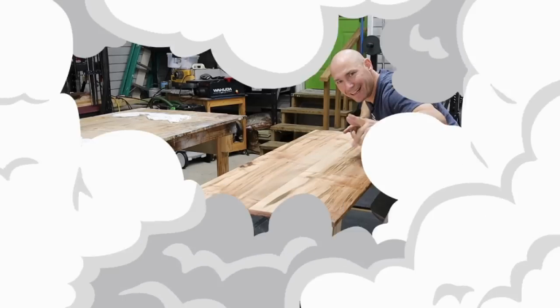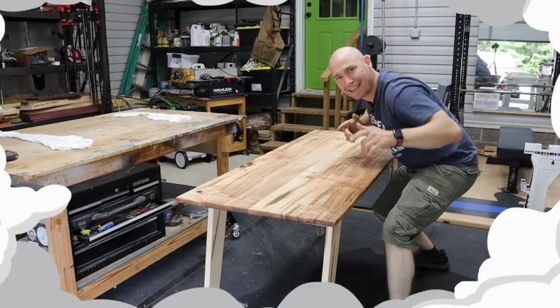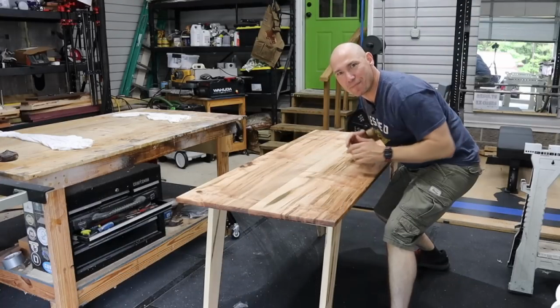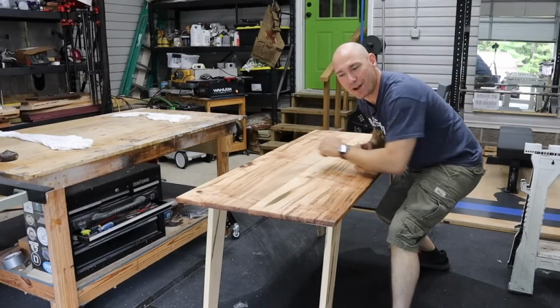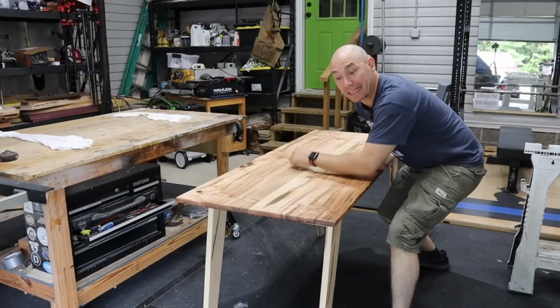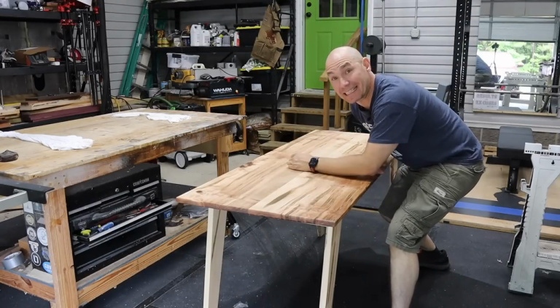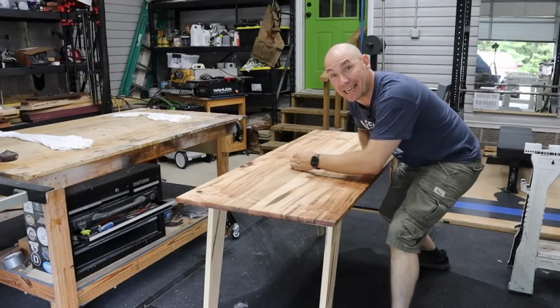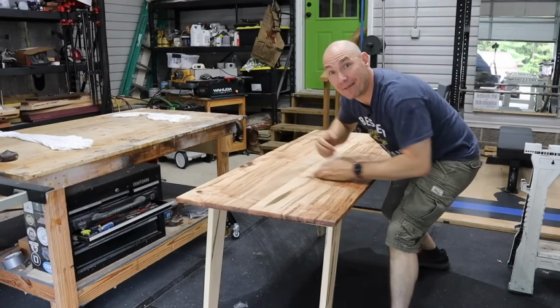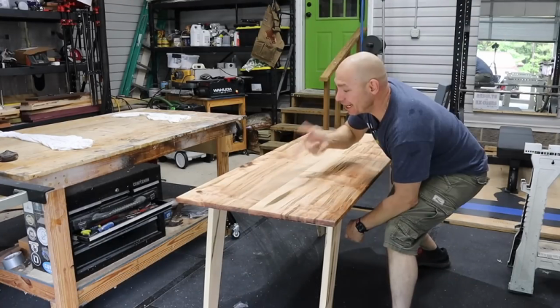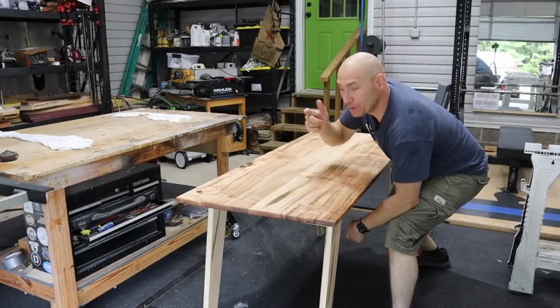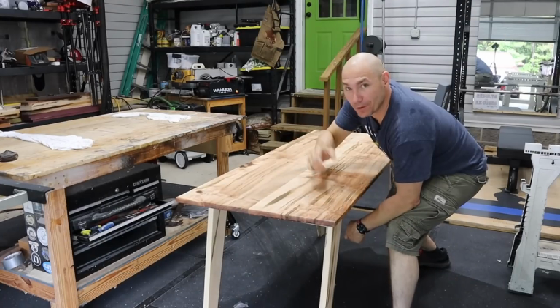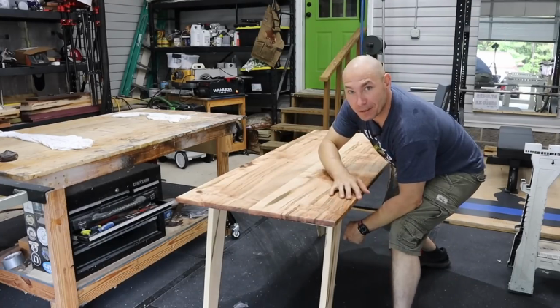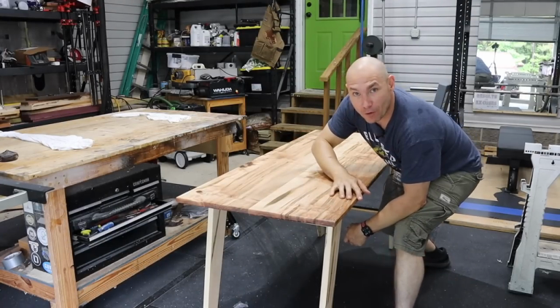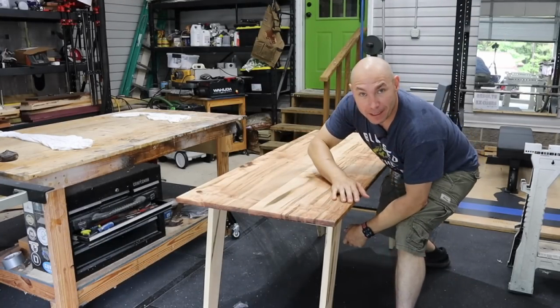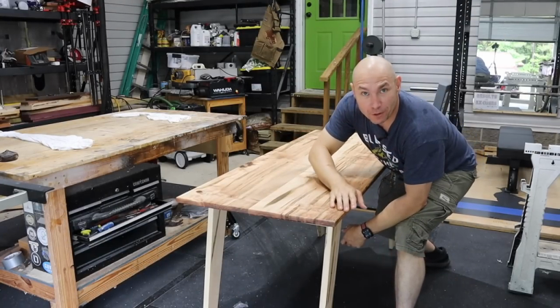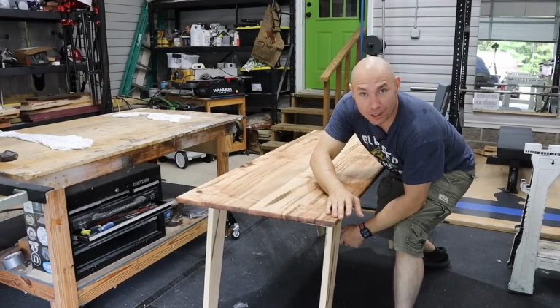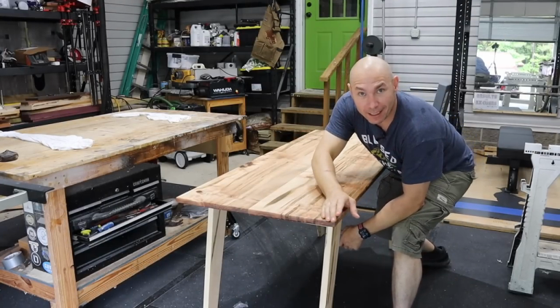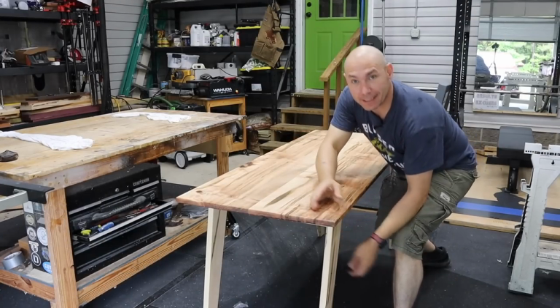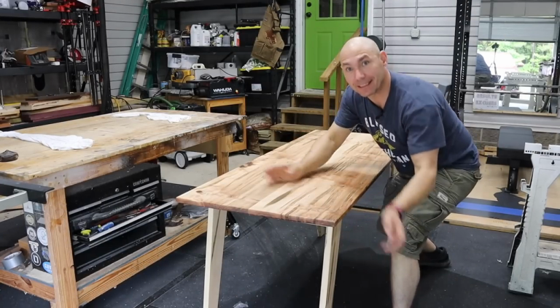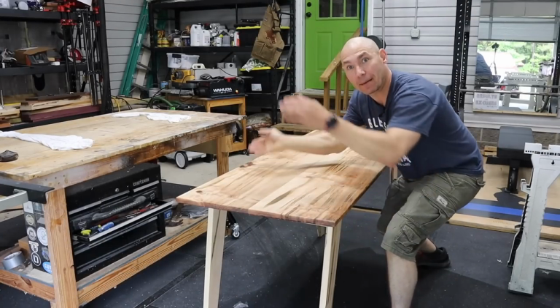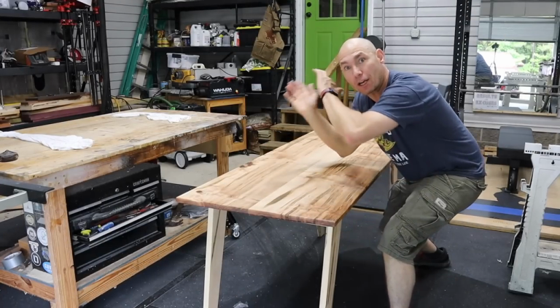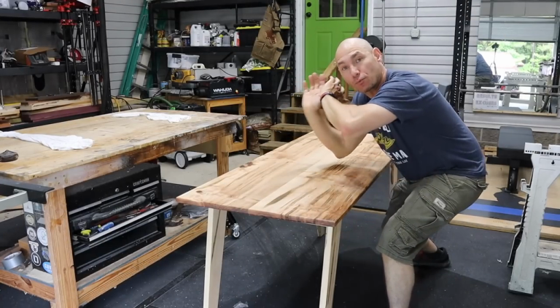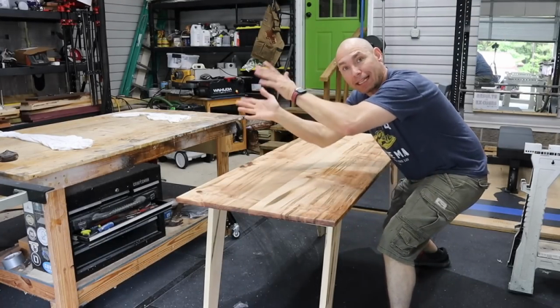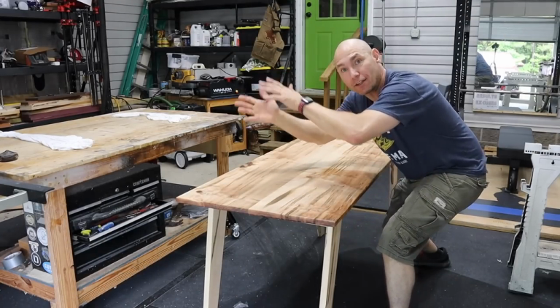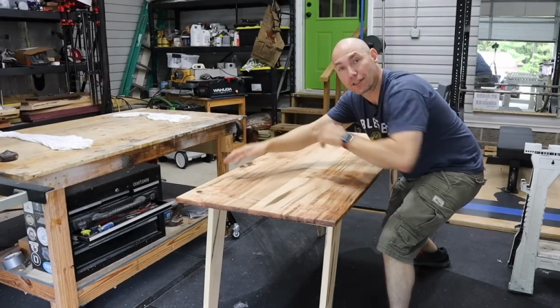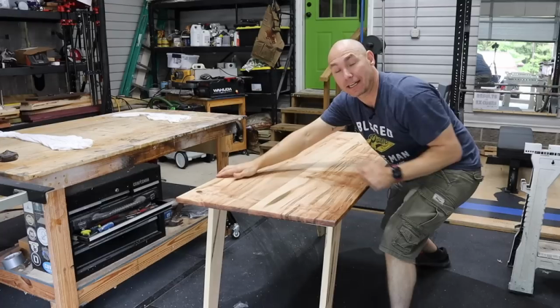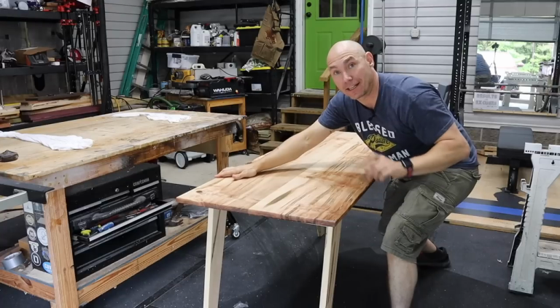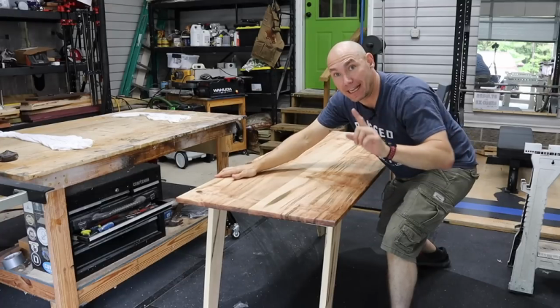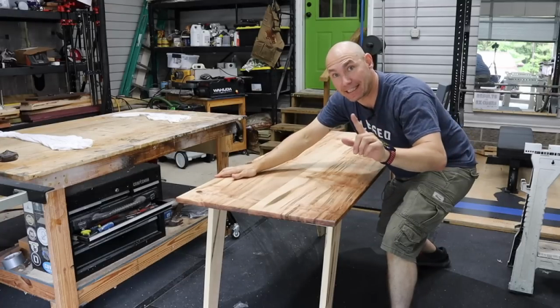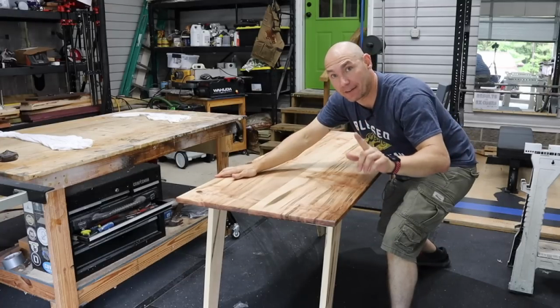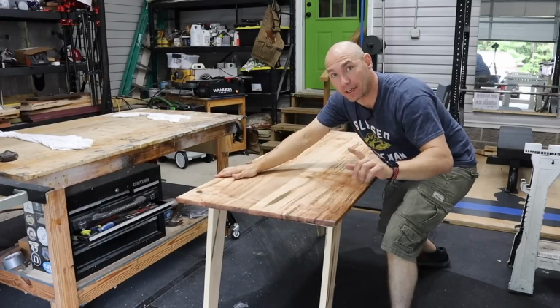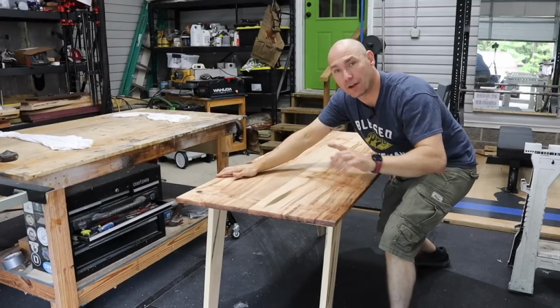That's how you put on a desktop. If you want to see more tips and tricks like this, click that box right there — it's going to take you to the next set of videos.